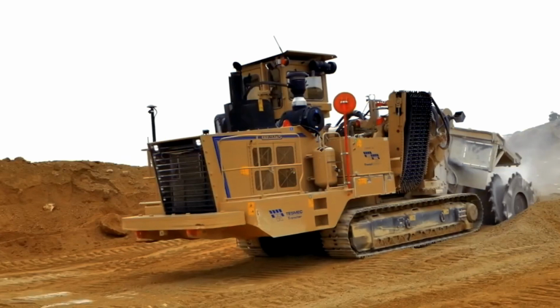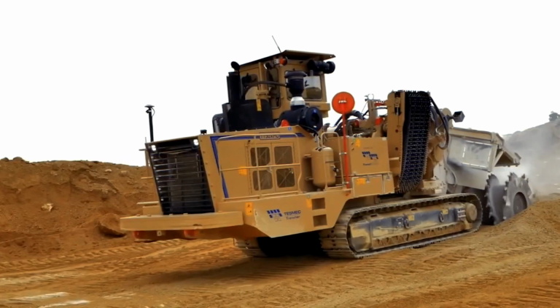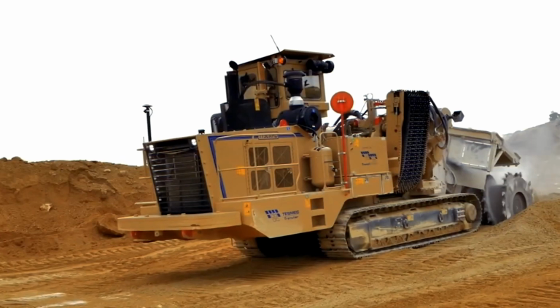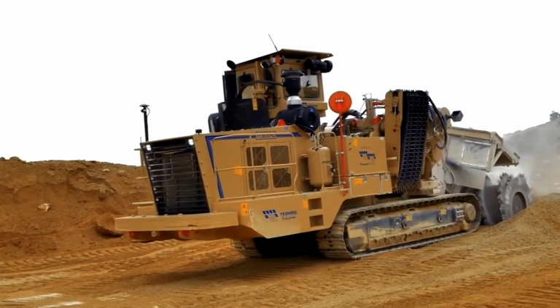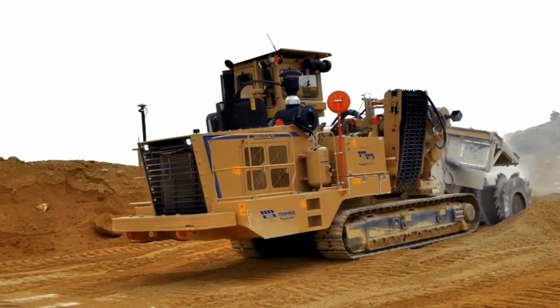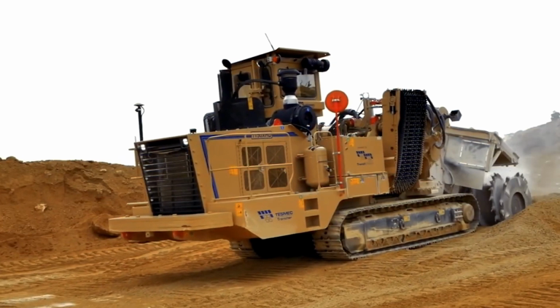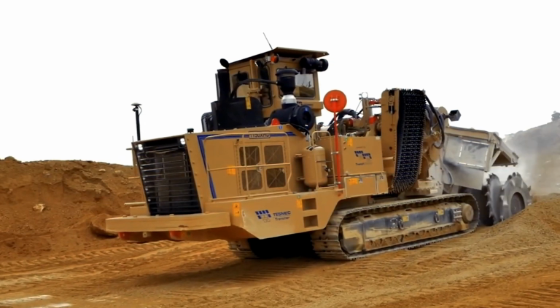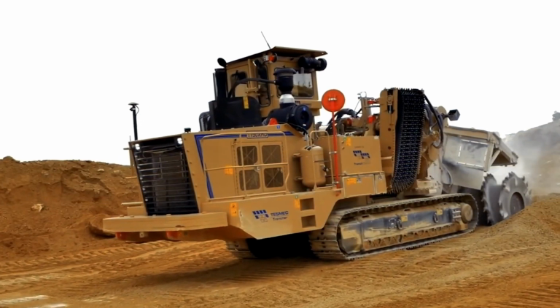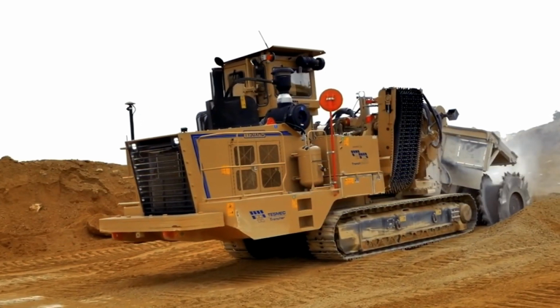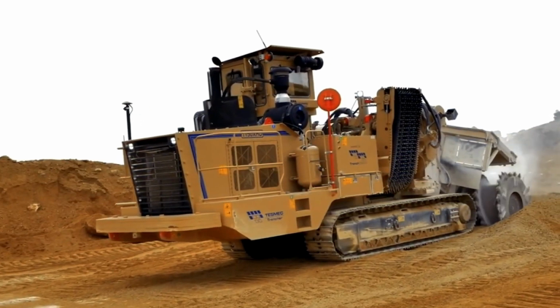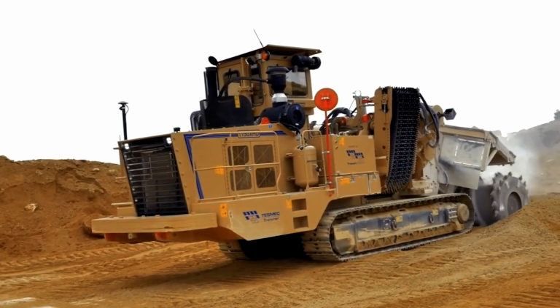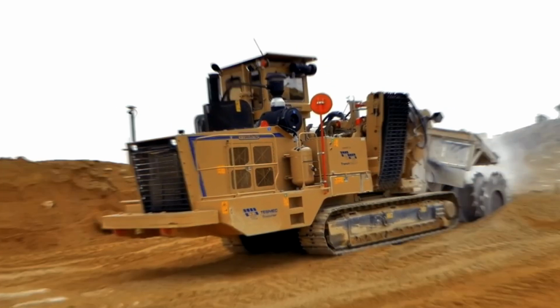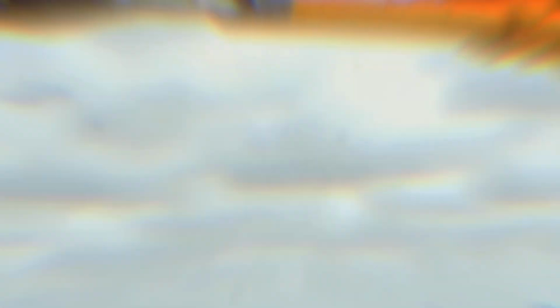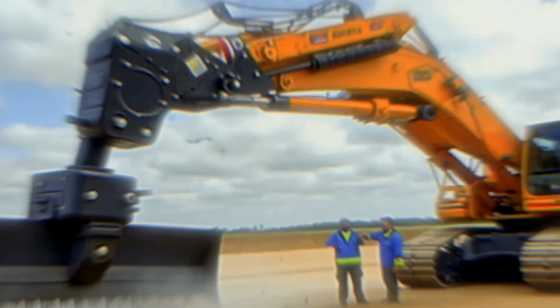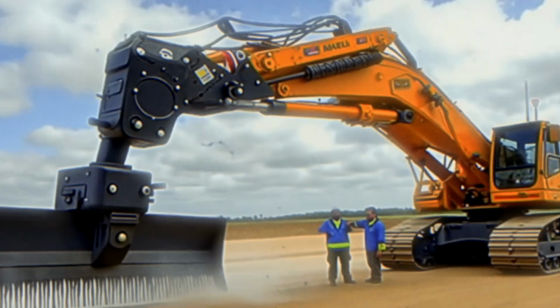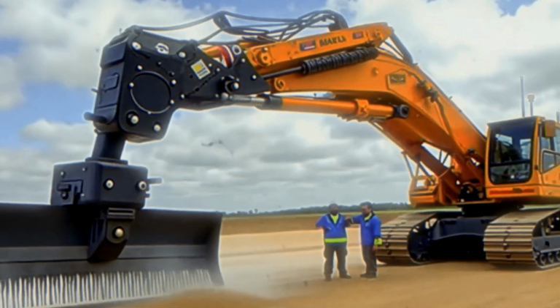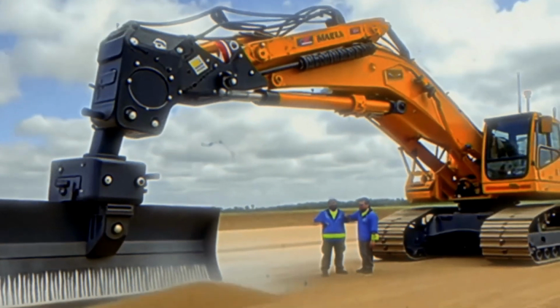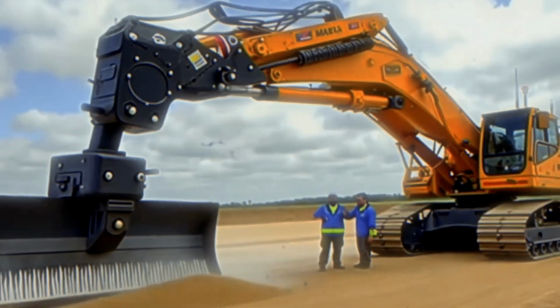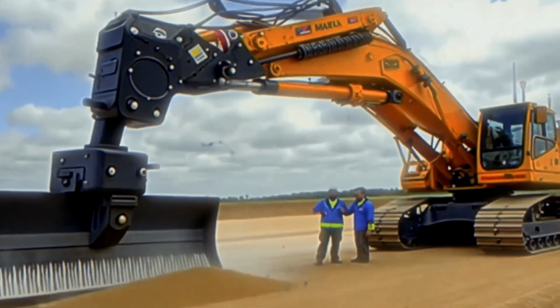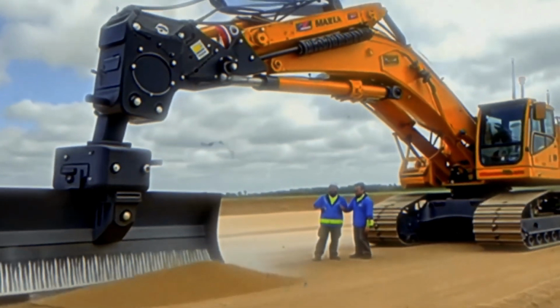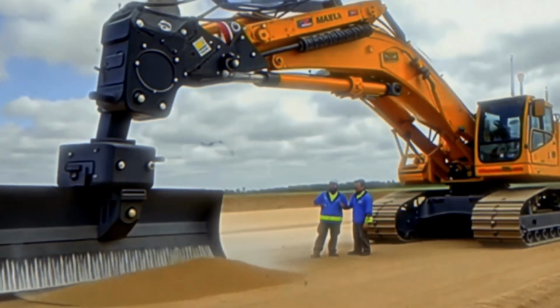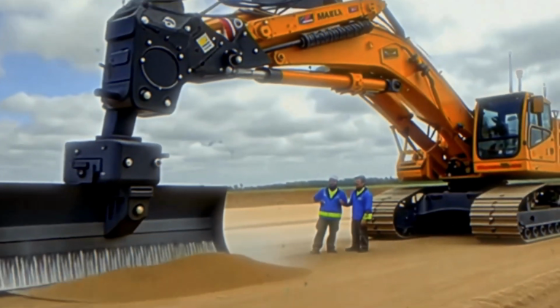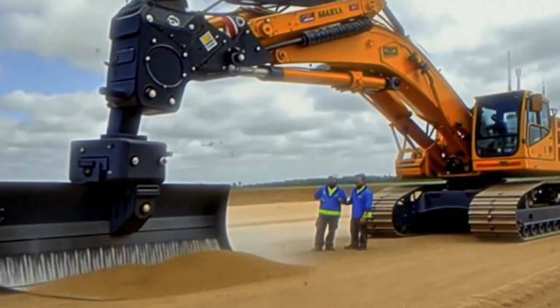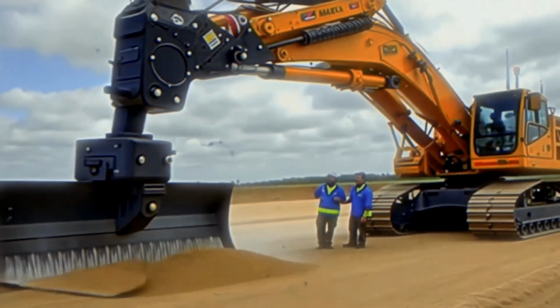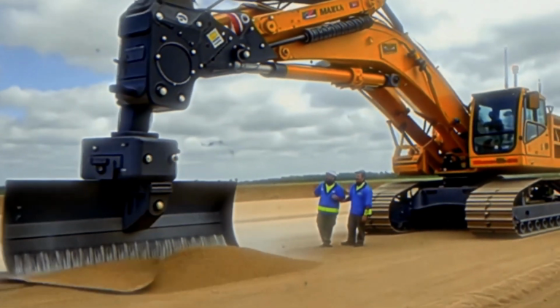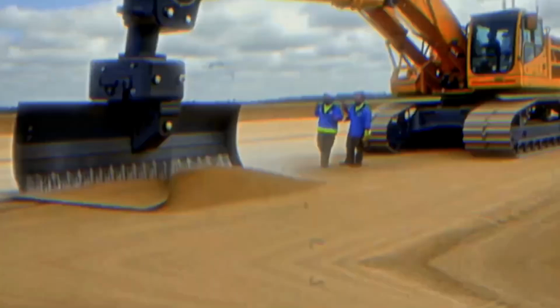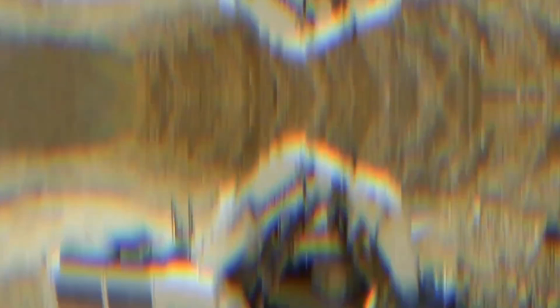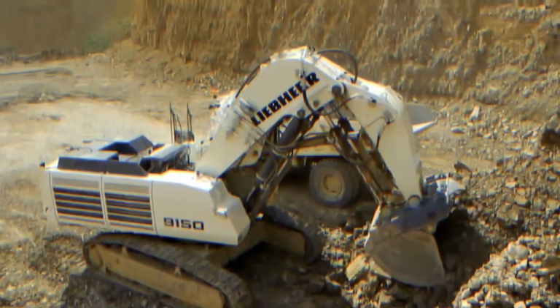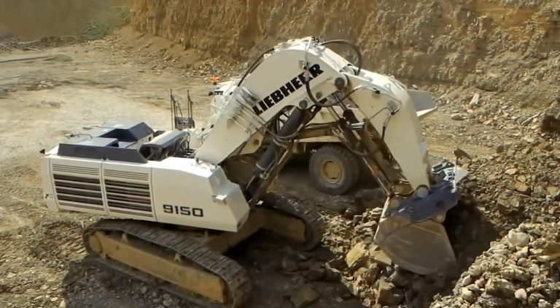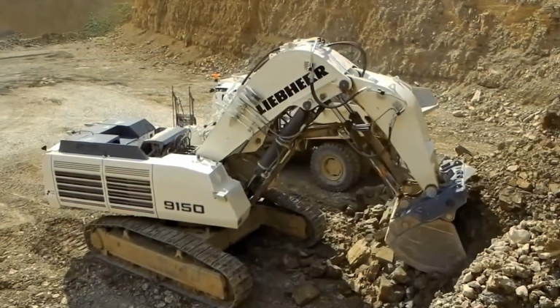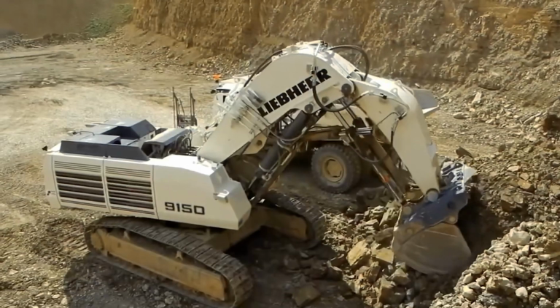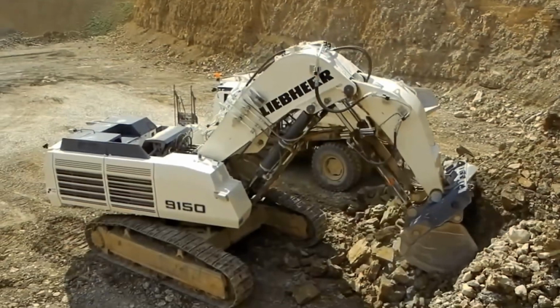Welcome back to the channel that brings you on an exhilarating ride into the fascinating world of heavy equipment machines.